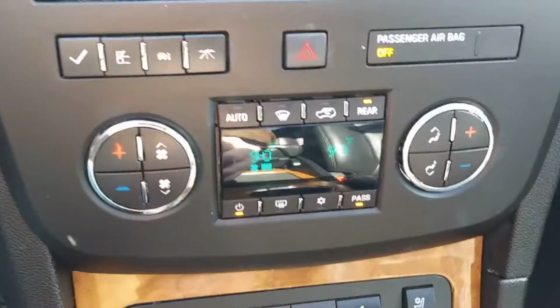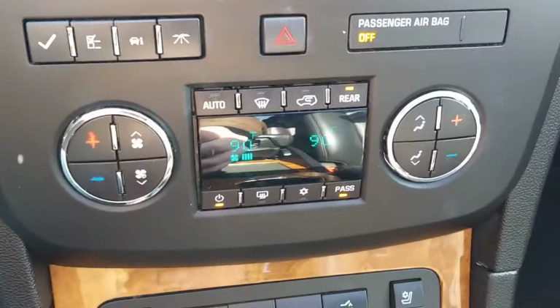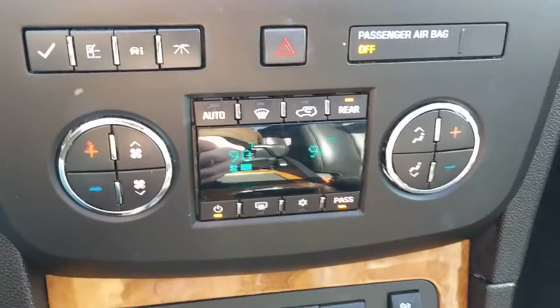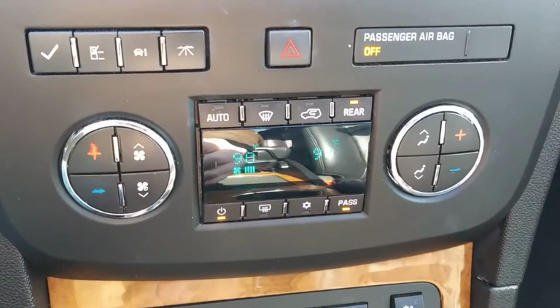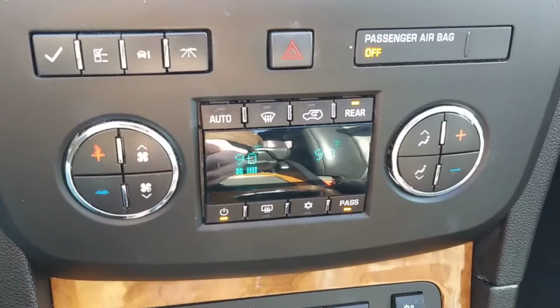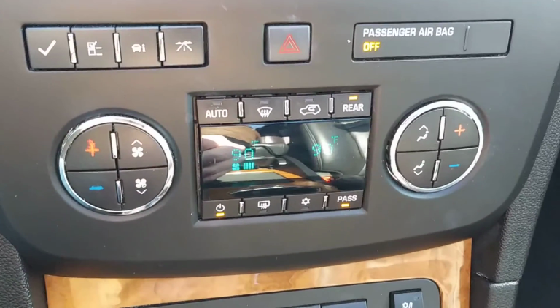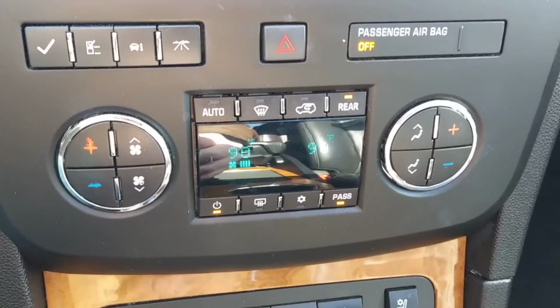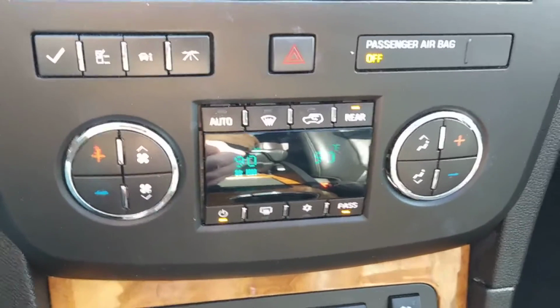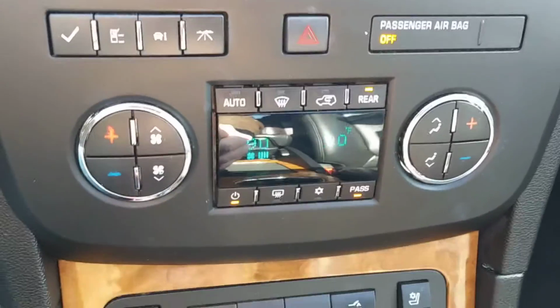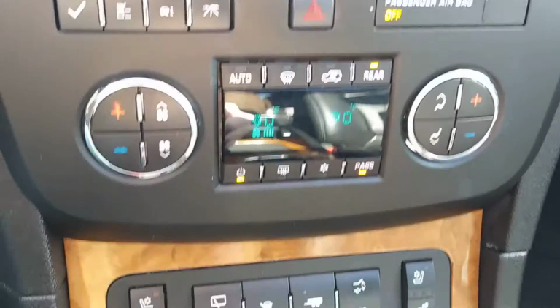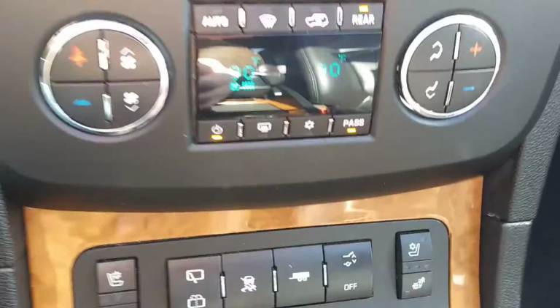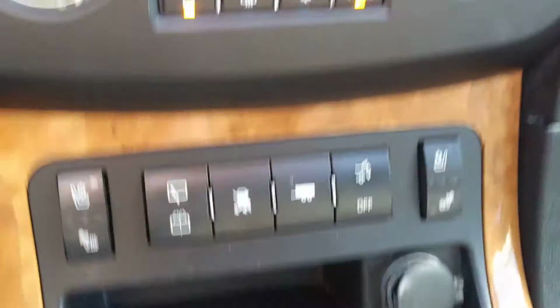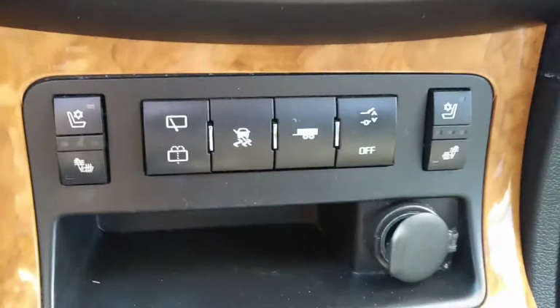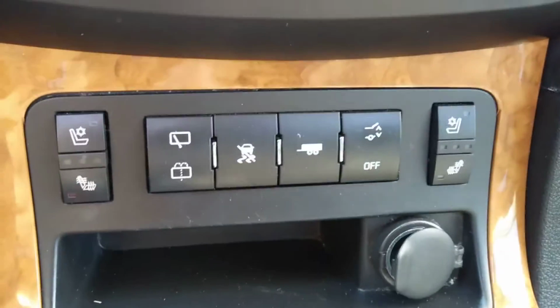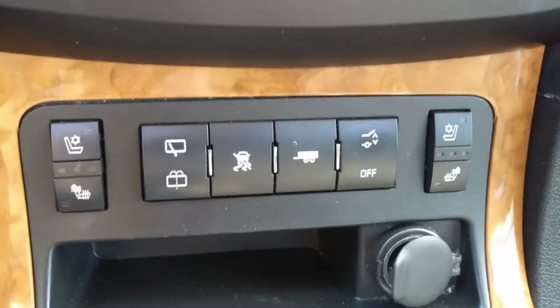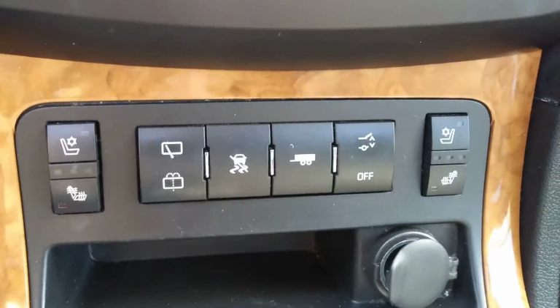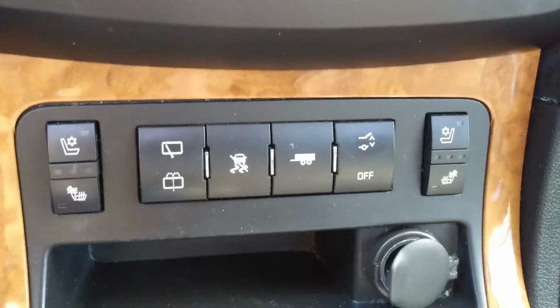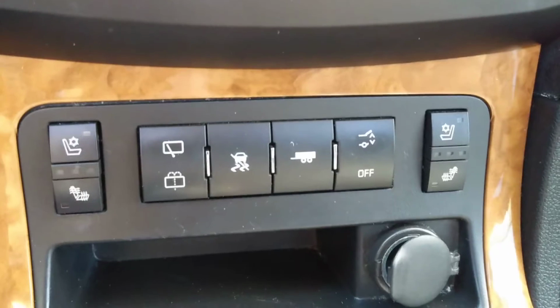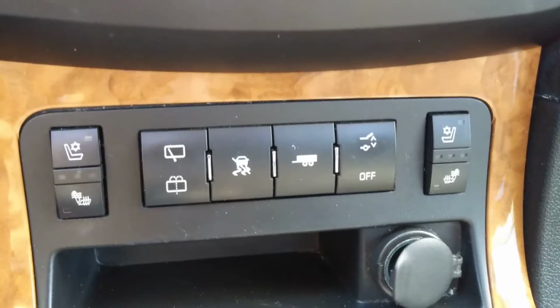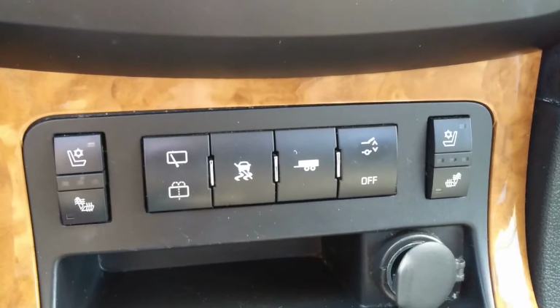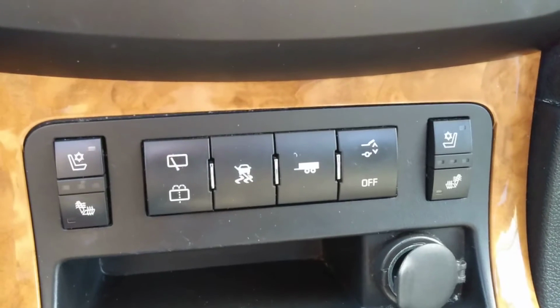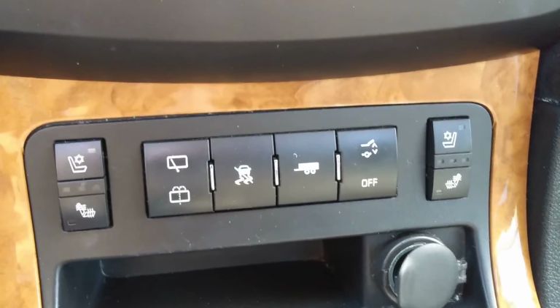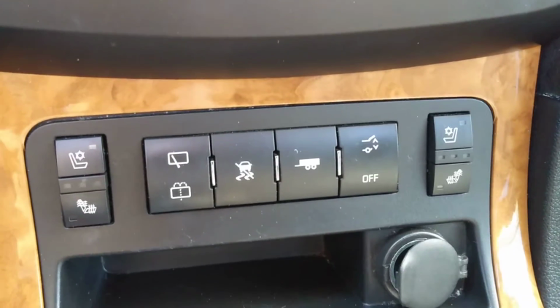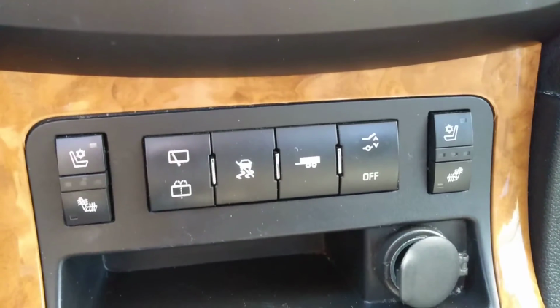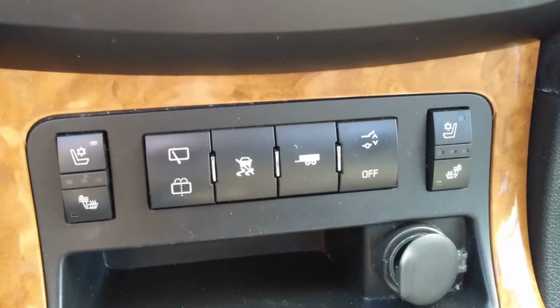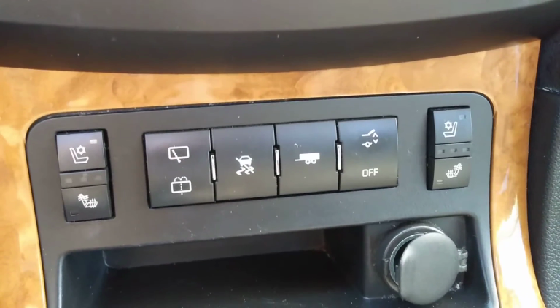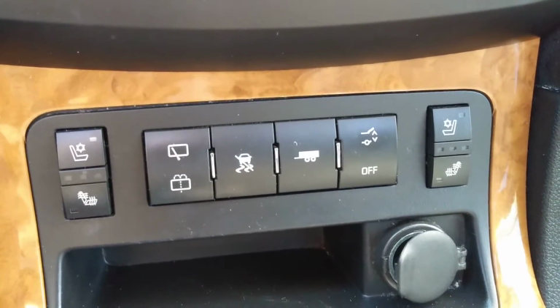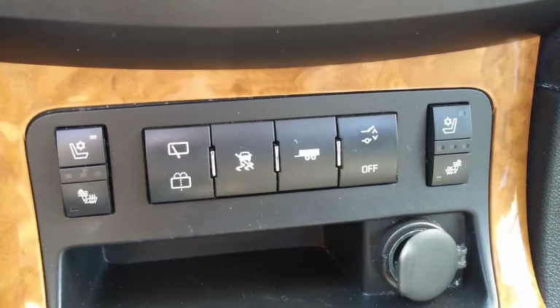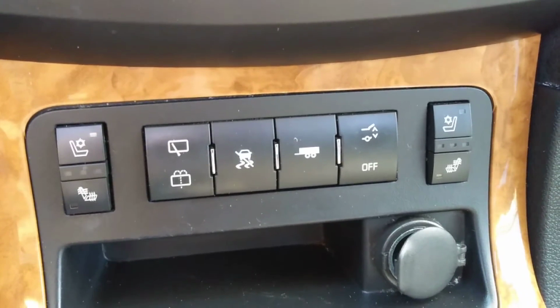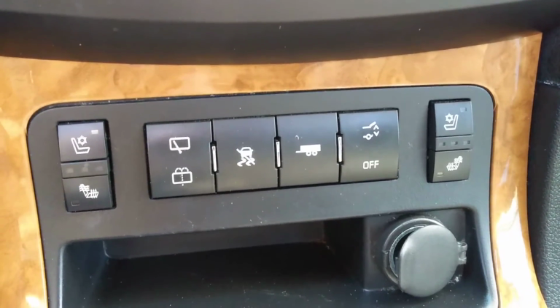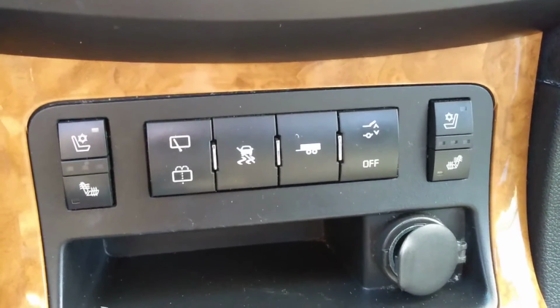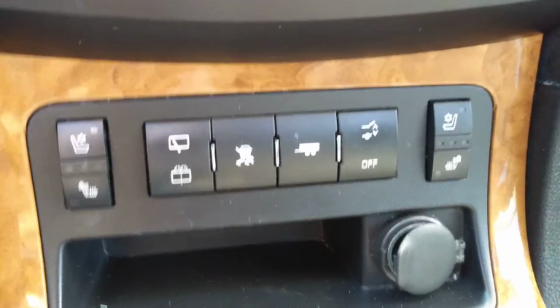AM/FM audio navigation touchscreen system with a built-in rear camera as soon as you shift into reverse. Dual zone climate control. Heated and air conditioned leather seats. Power liftgate and more.